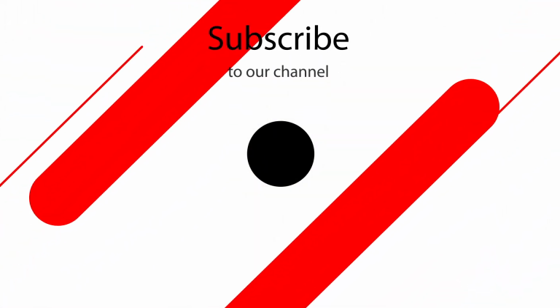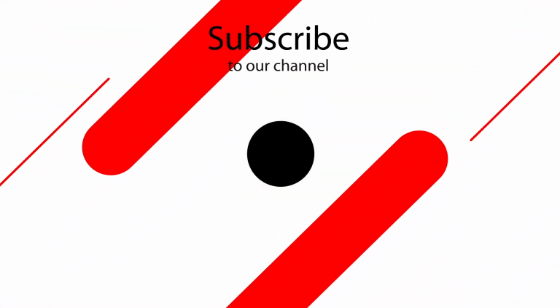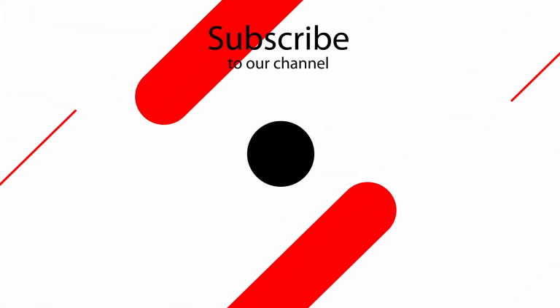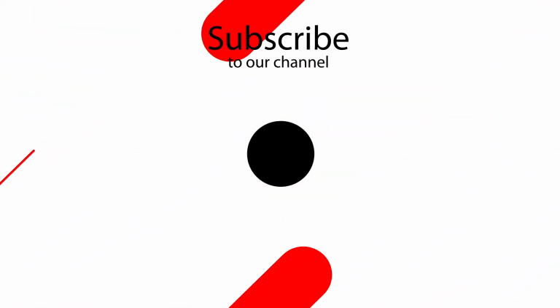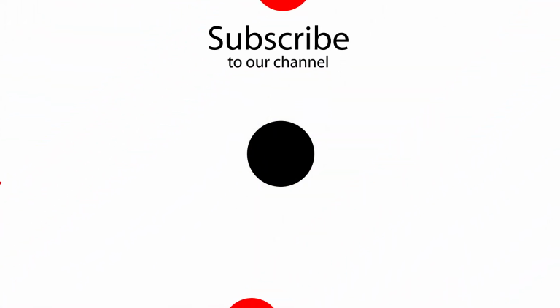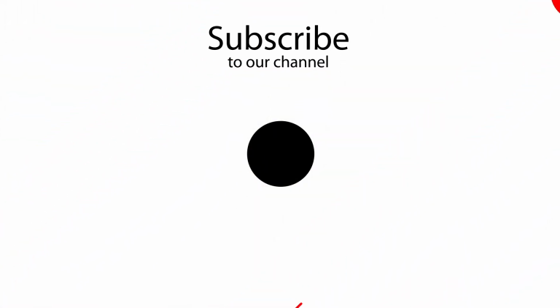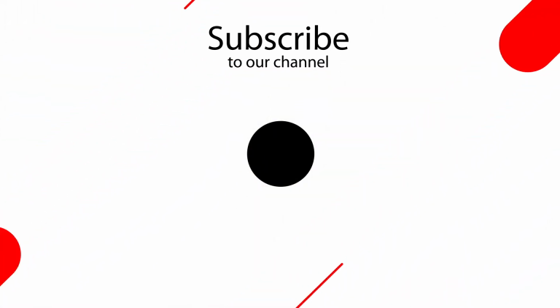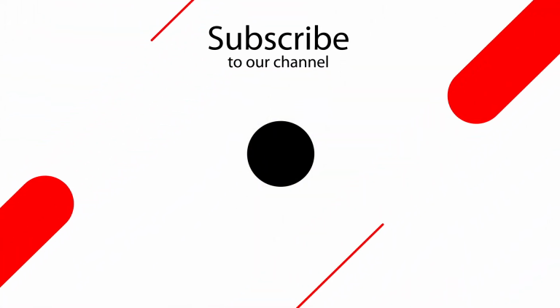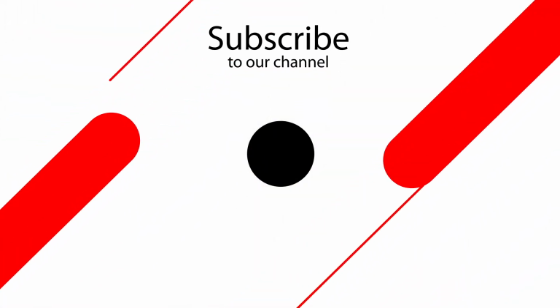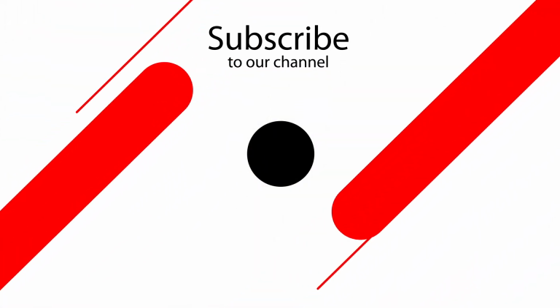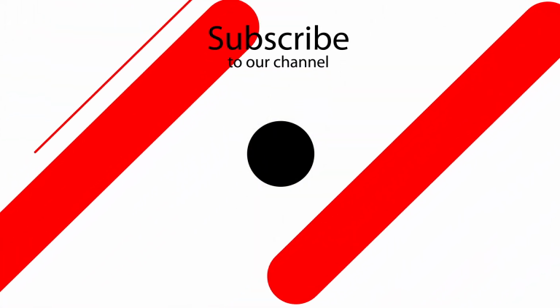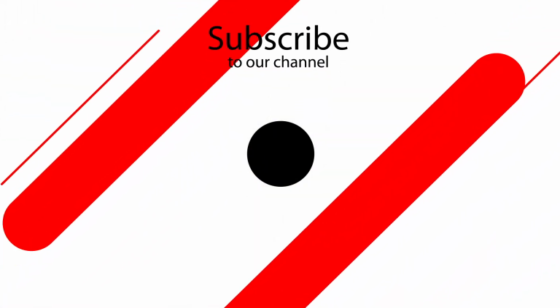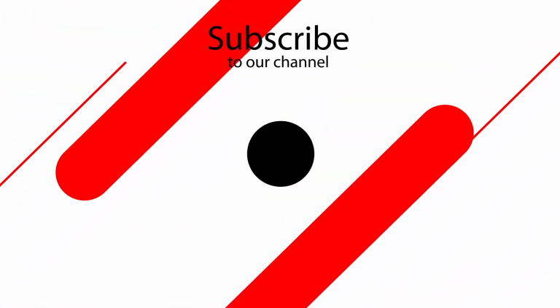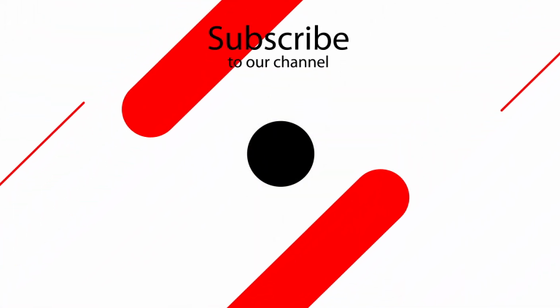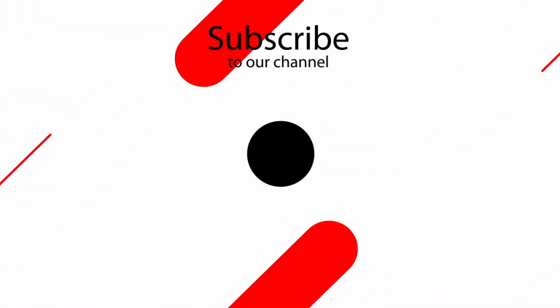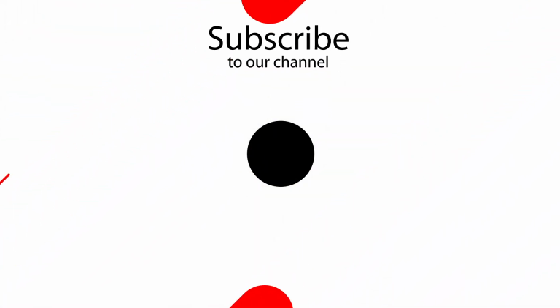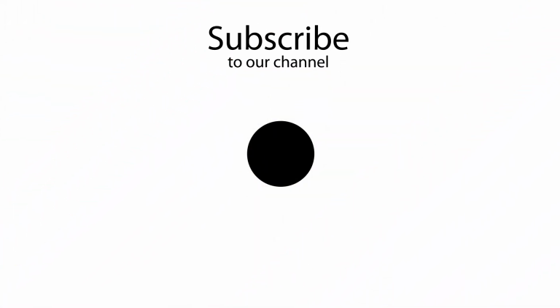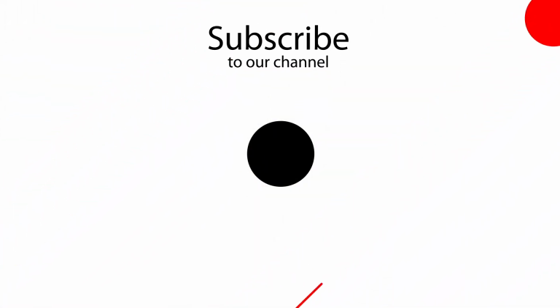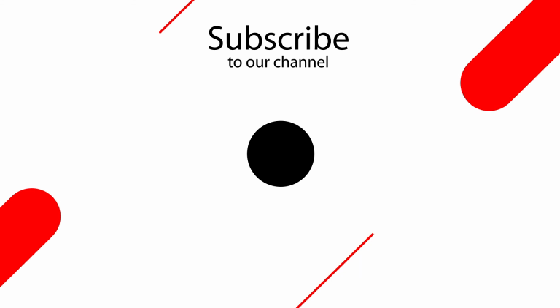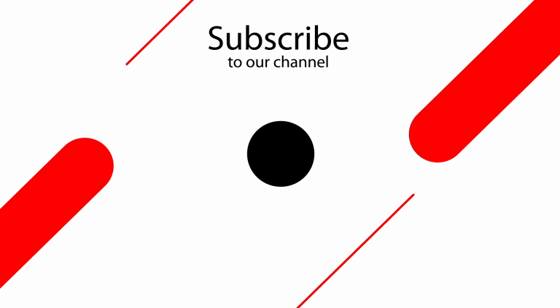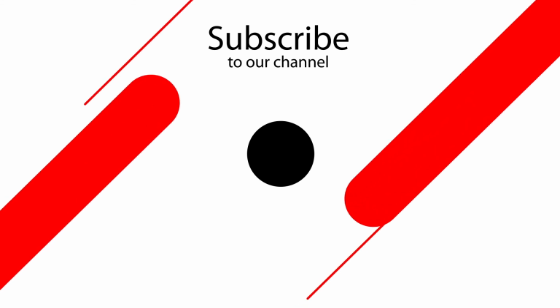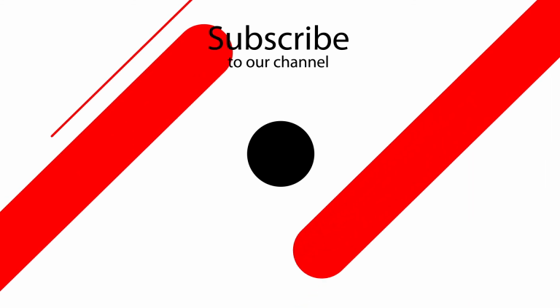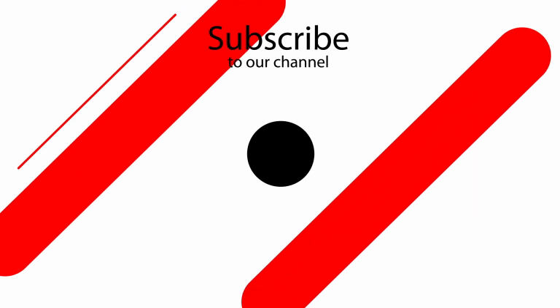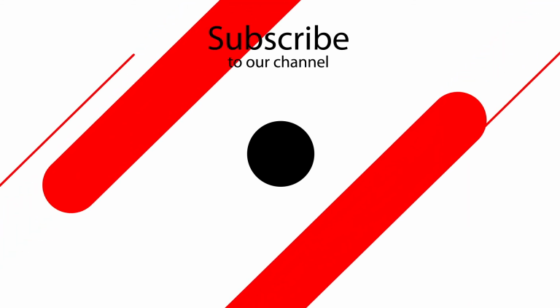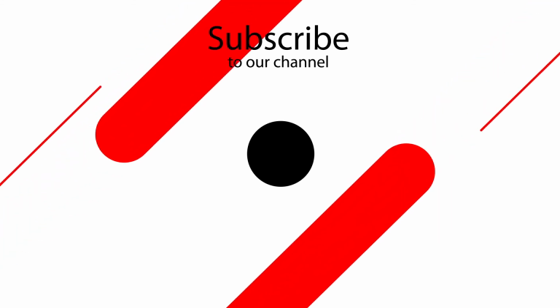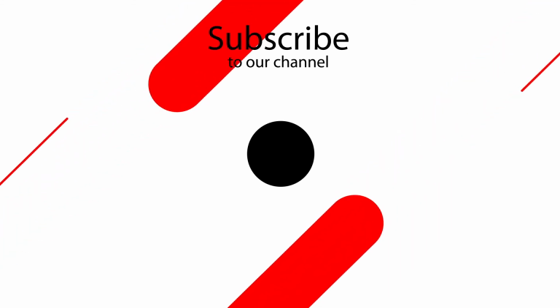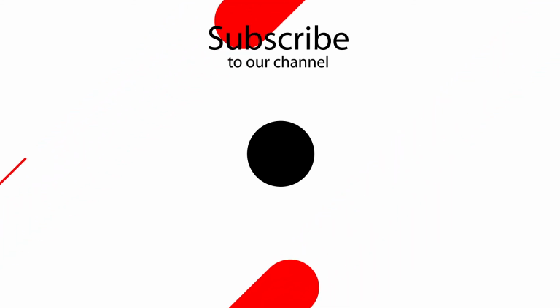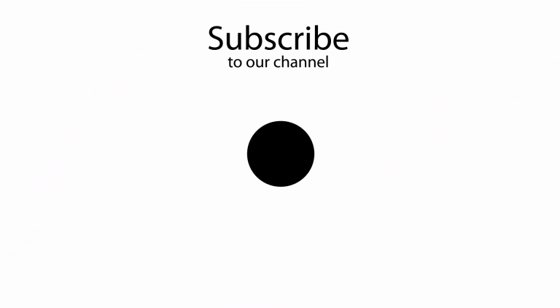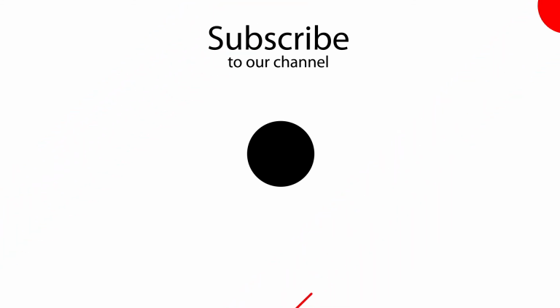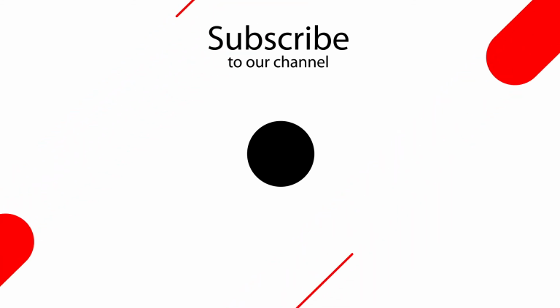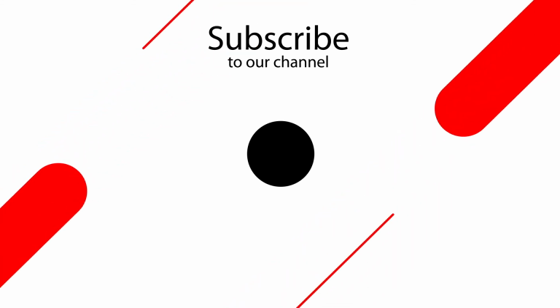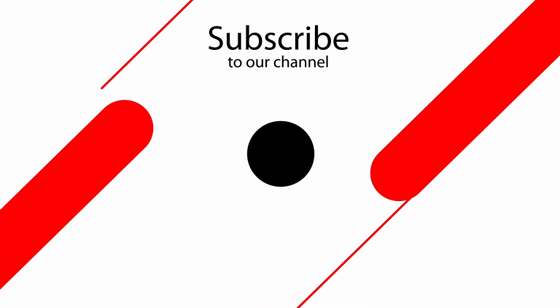If you liked my video and want to watch more videos like this, please like, comment, and subscribe to my channel.